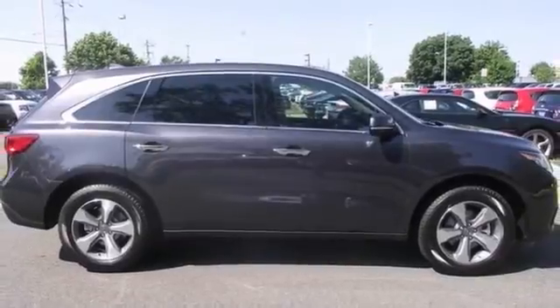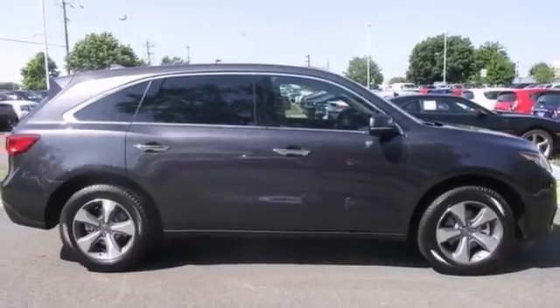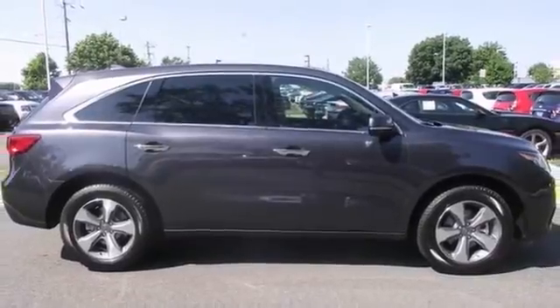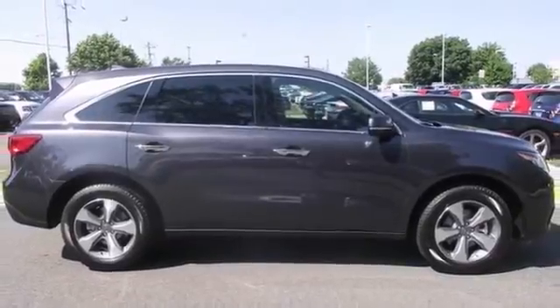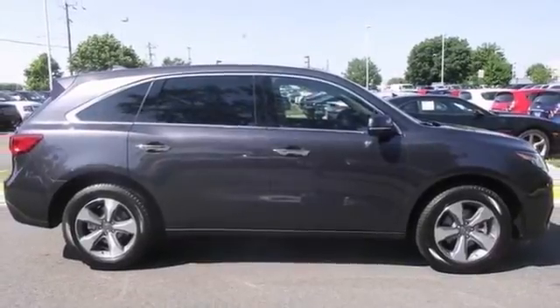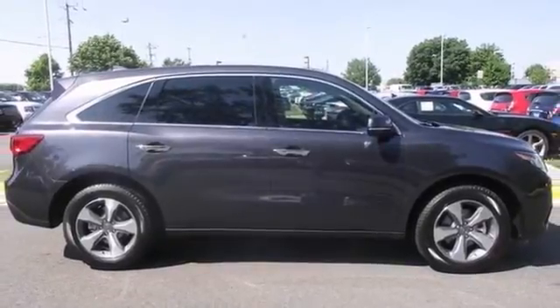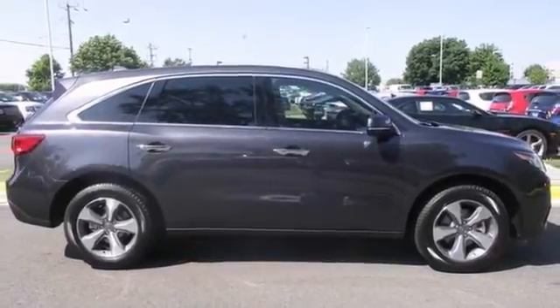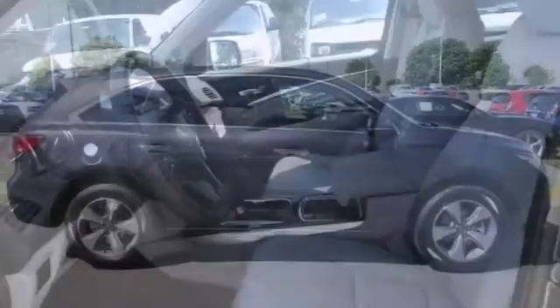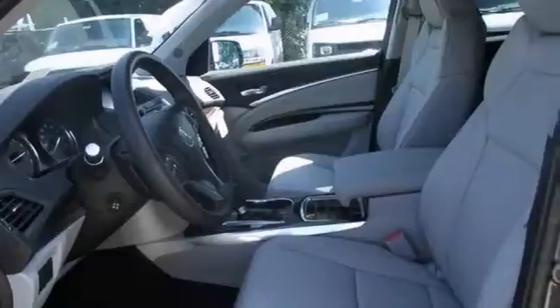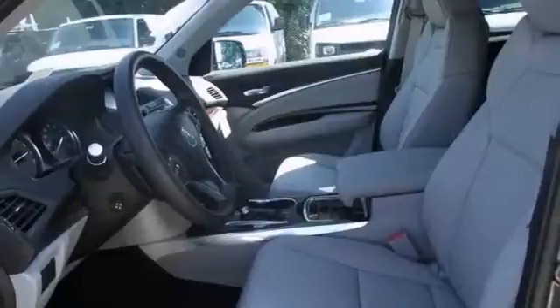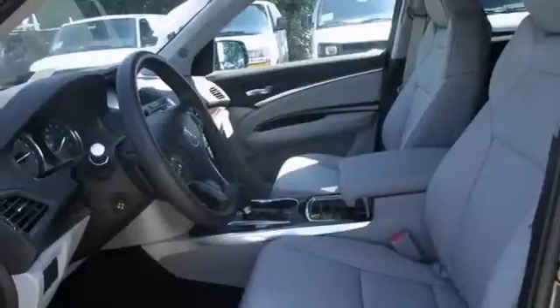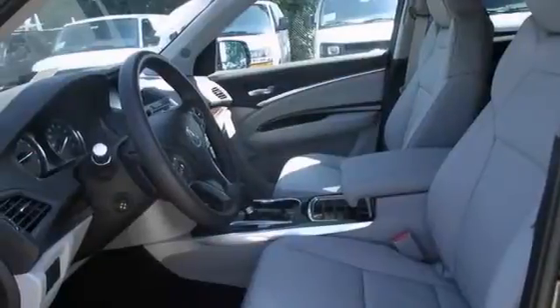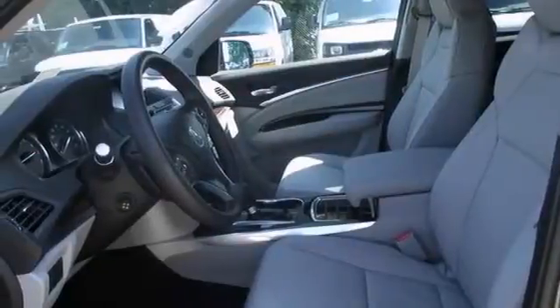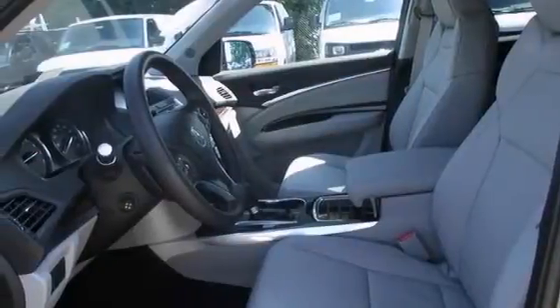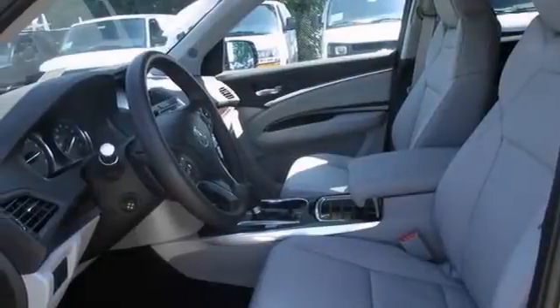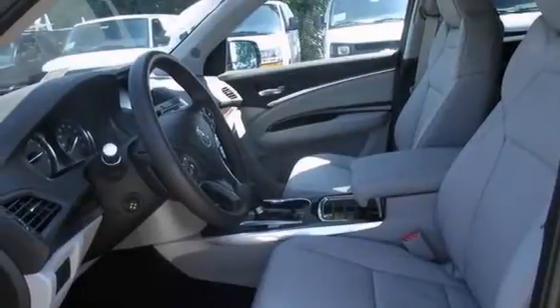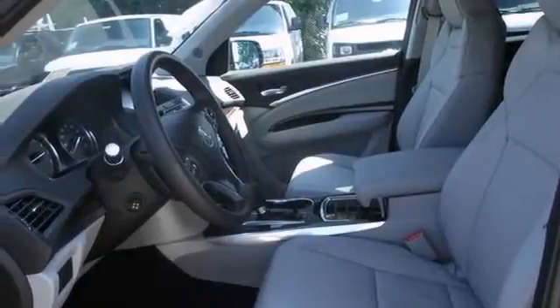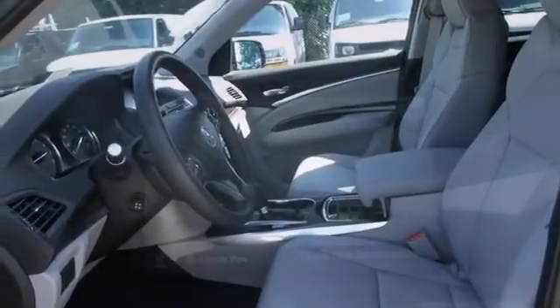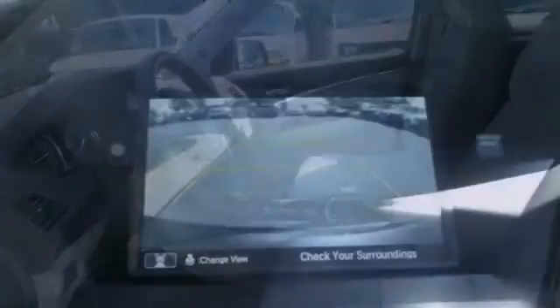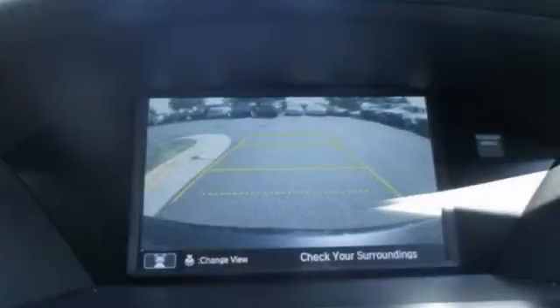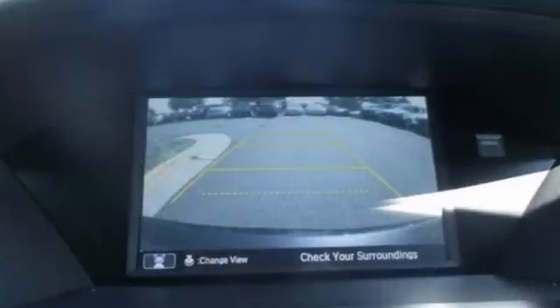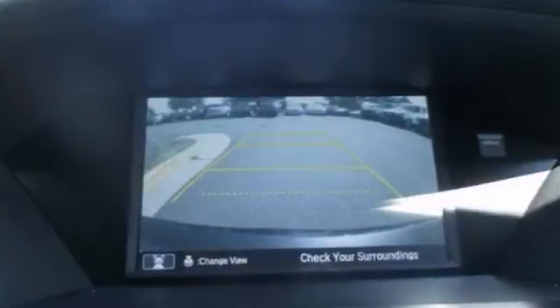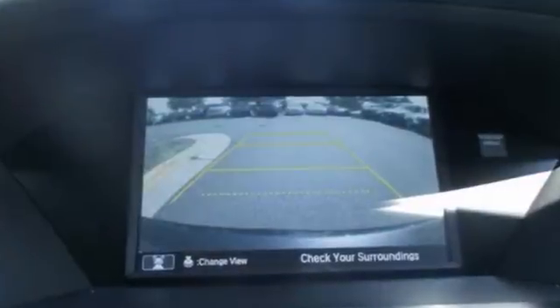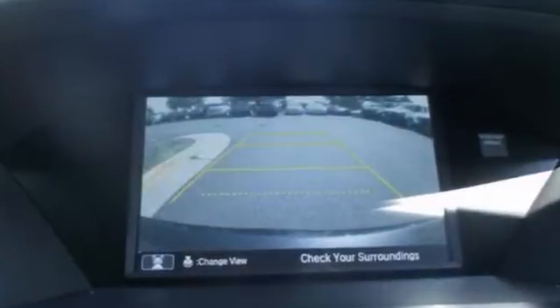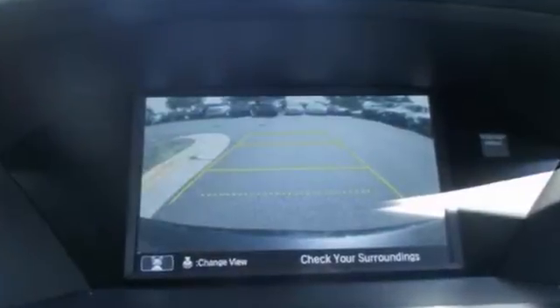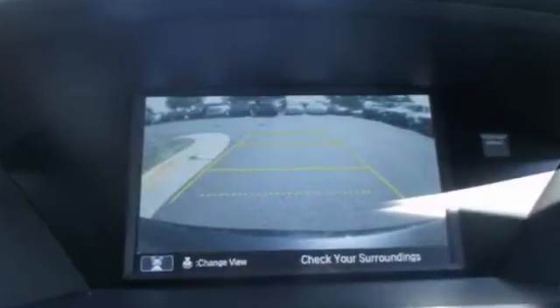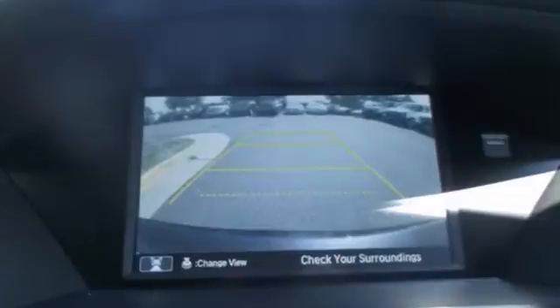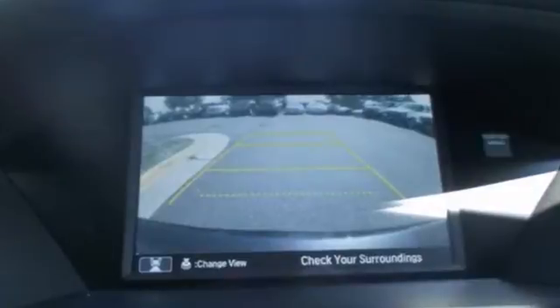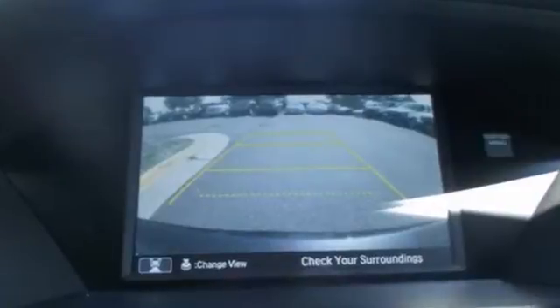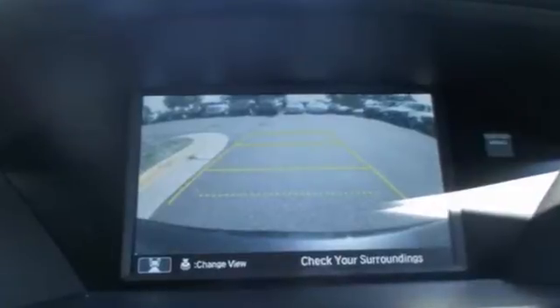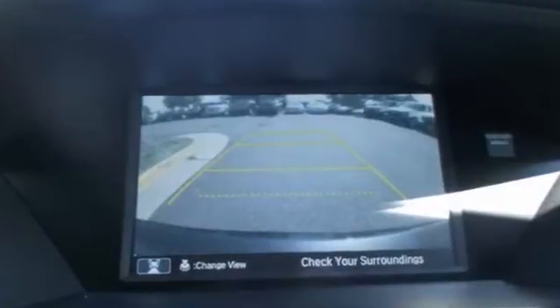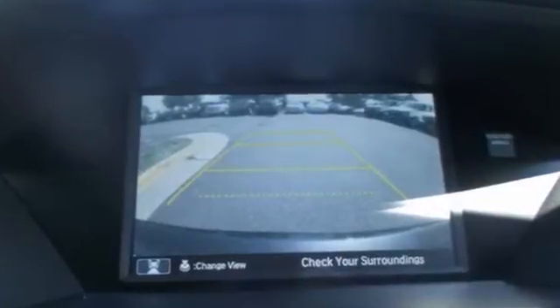It features push button start, climate control, and a backup camera. Come in for a test drive.